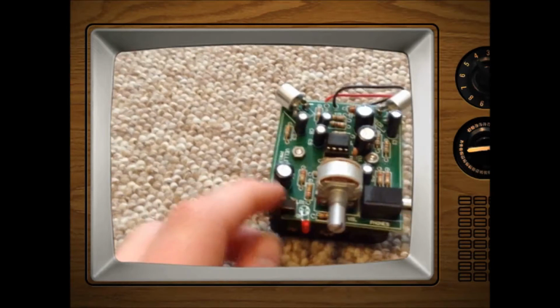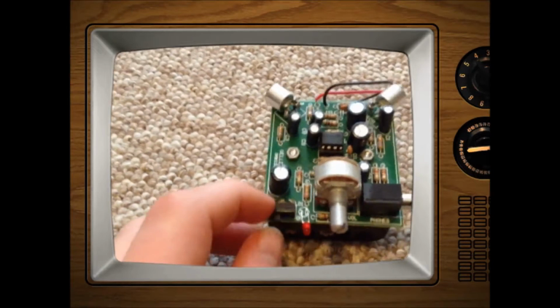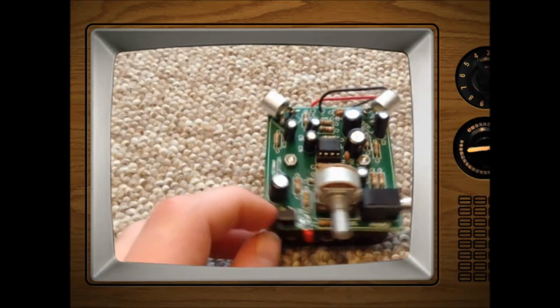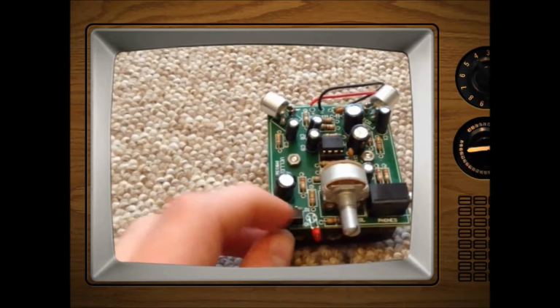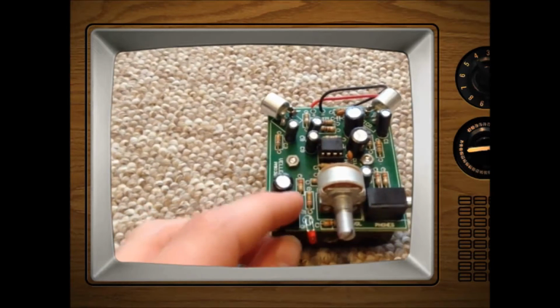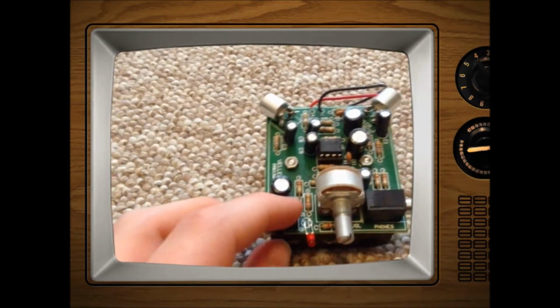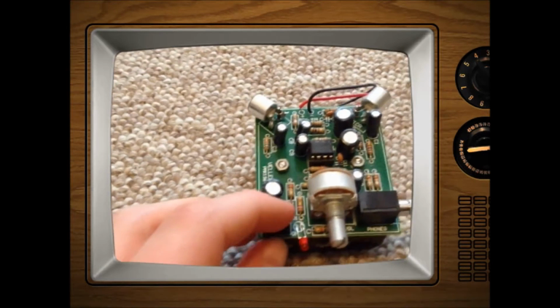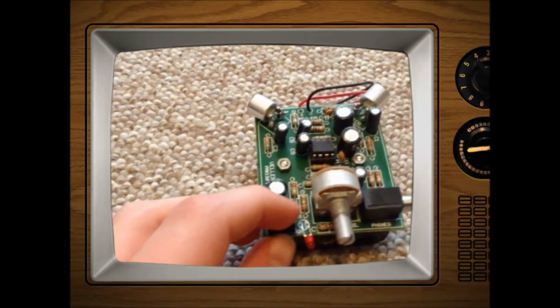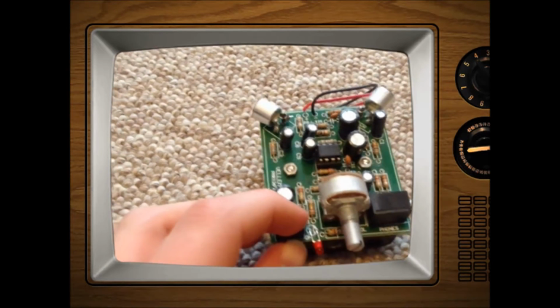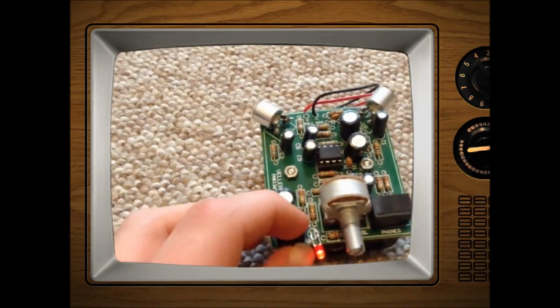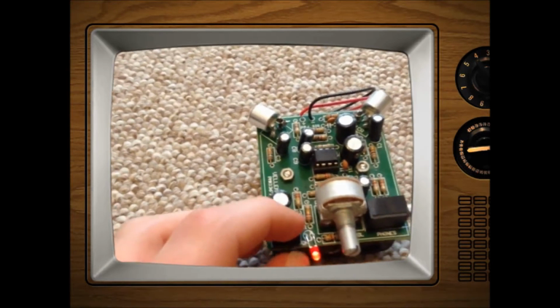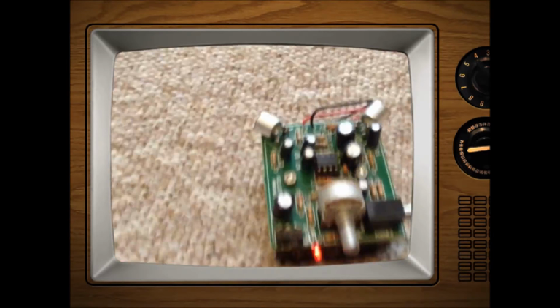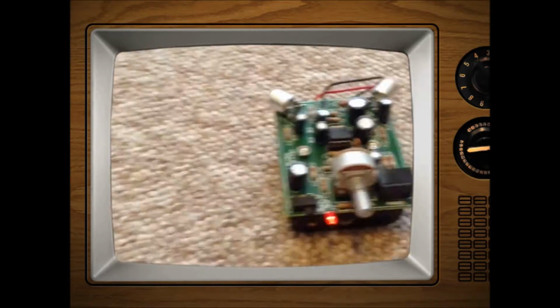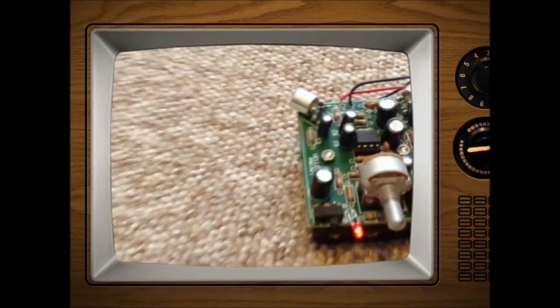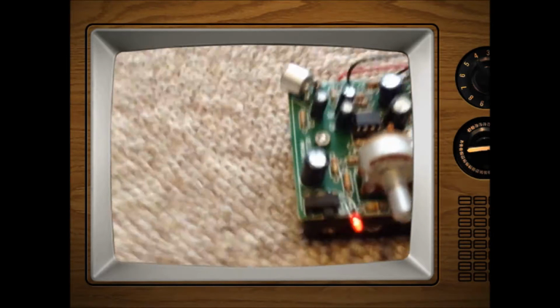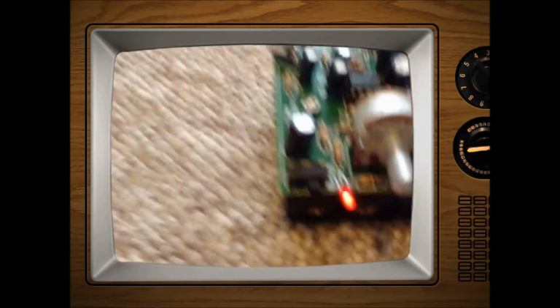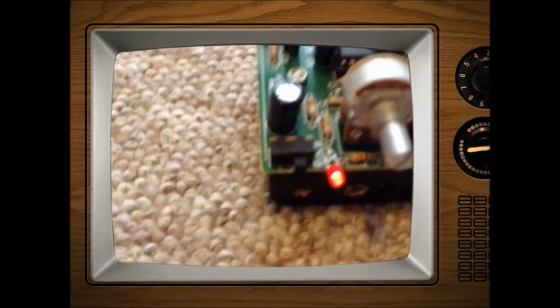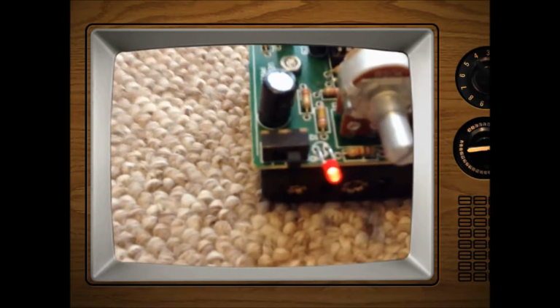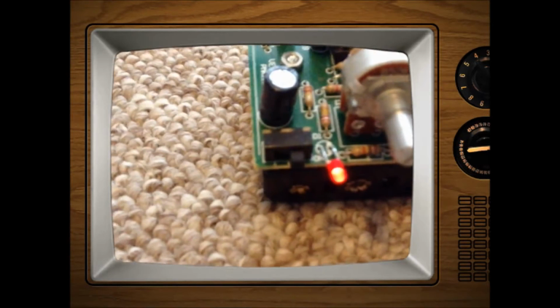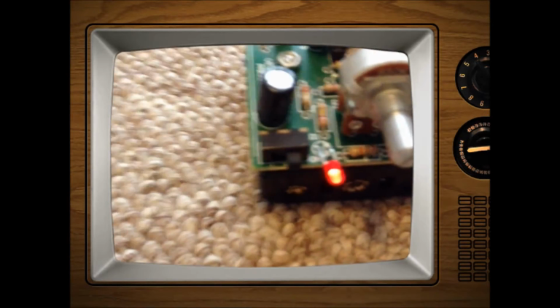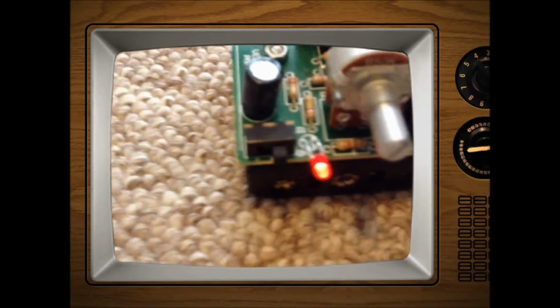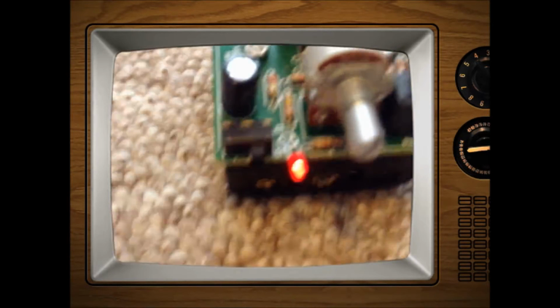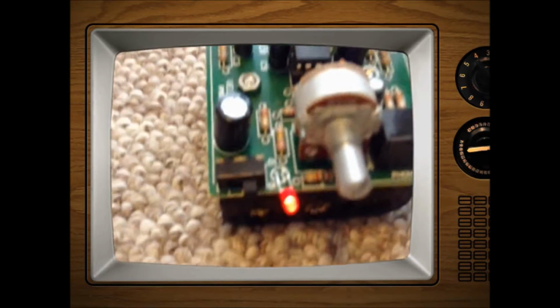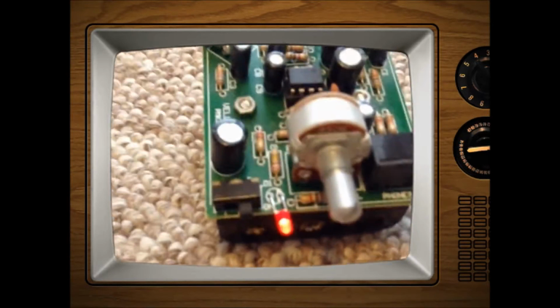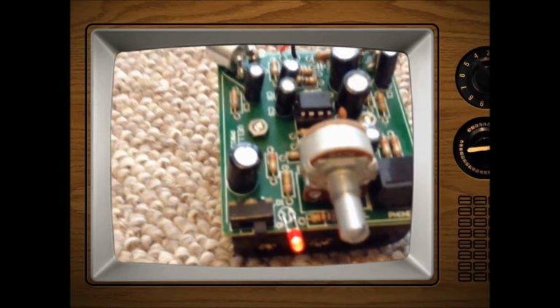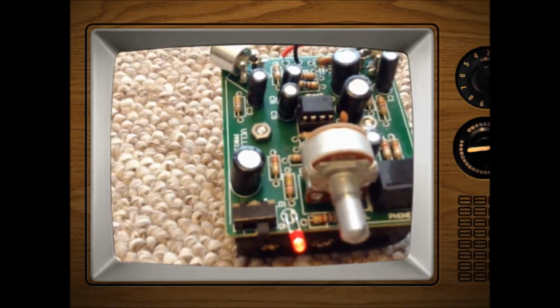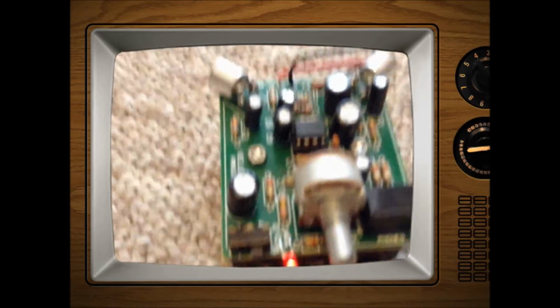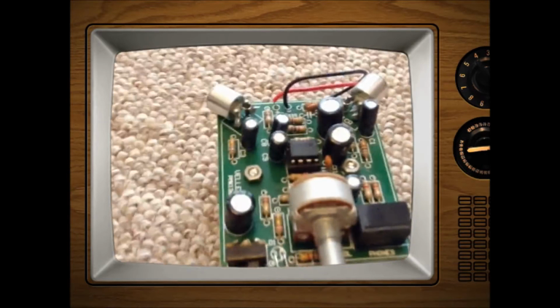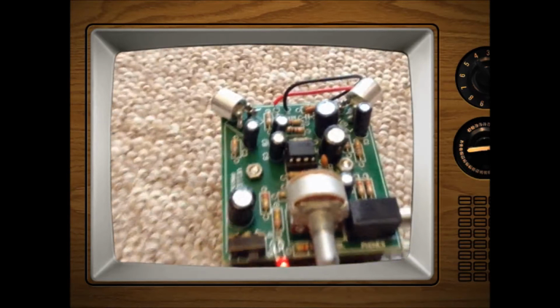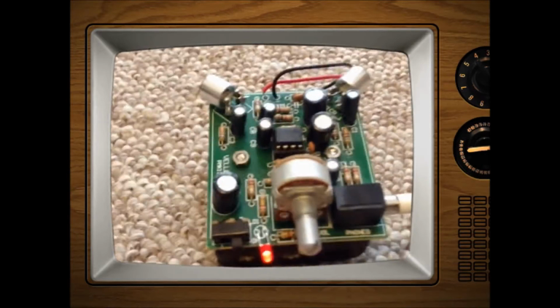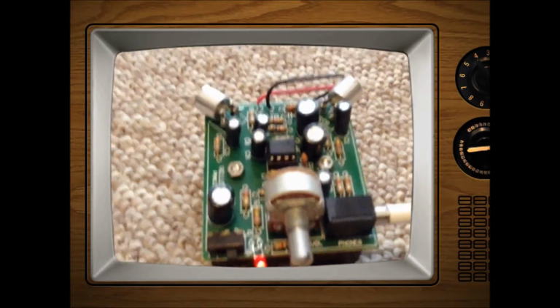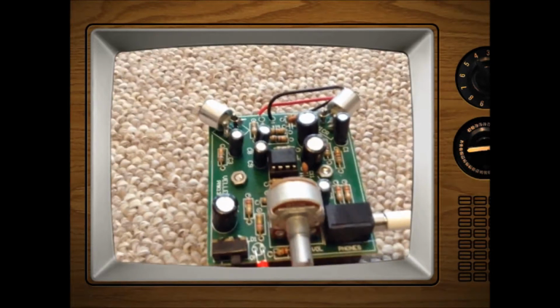When you turn the kit on, the red LED will flash and that's telling you that the kit is on and ready.